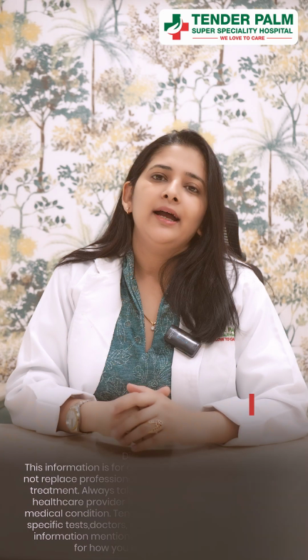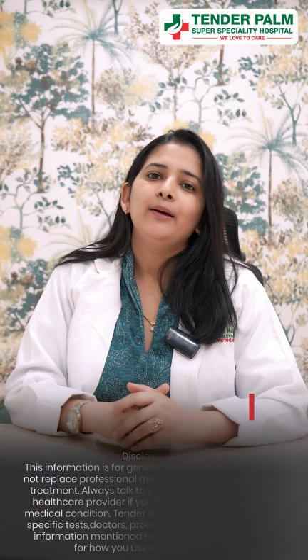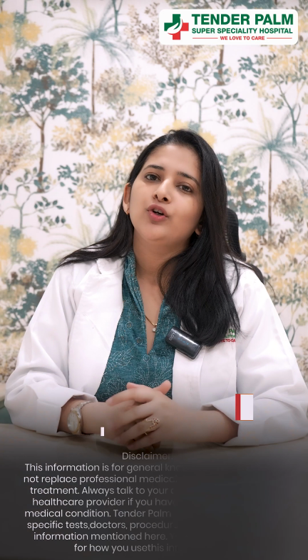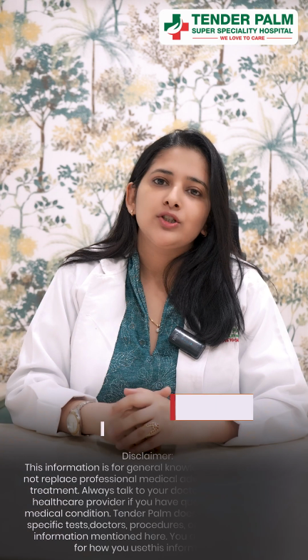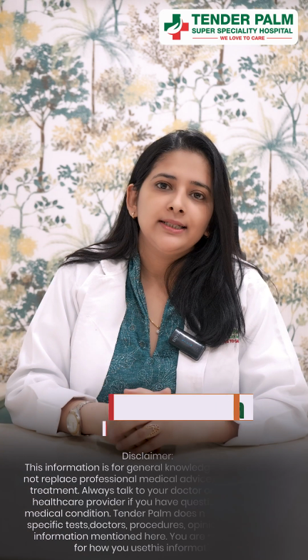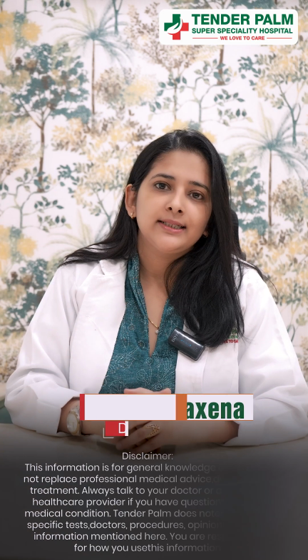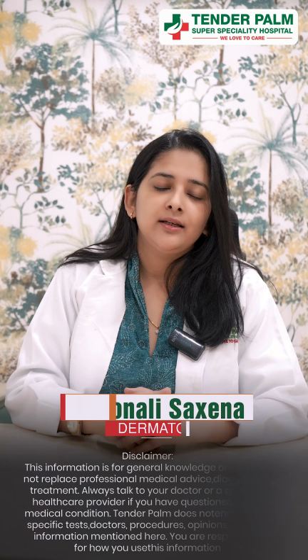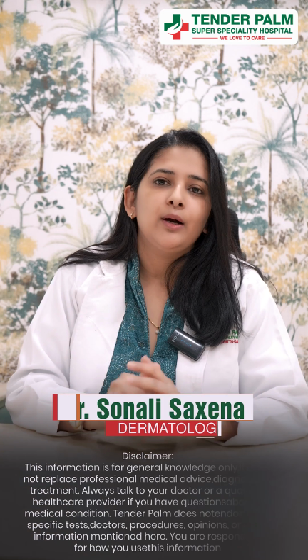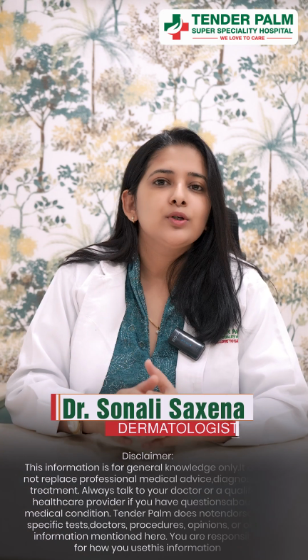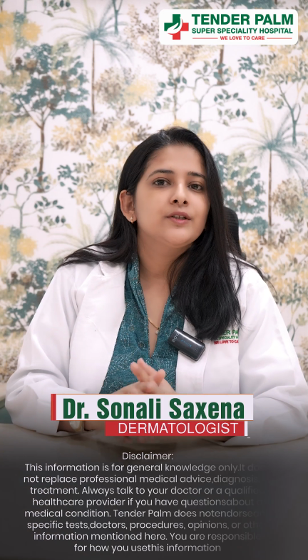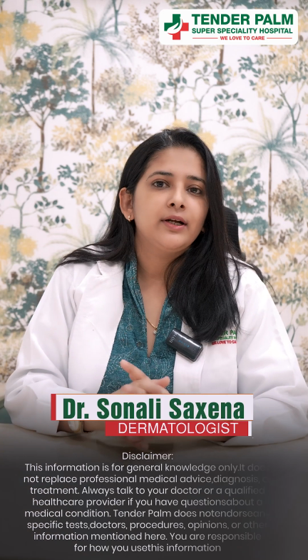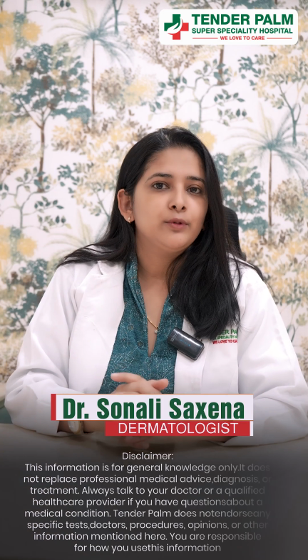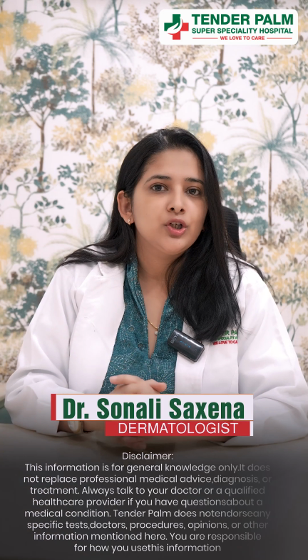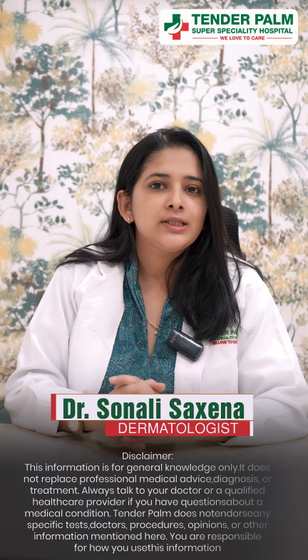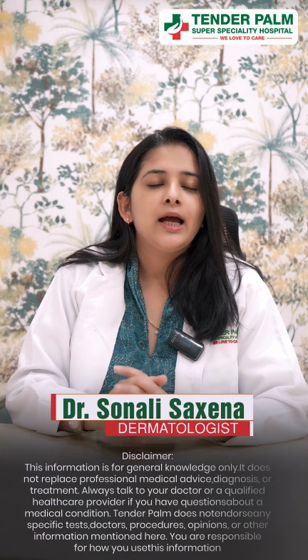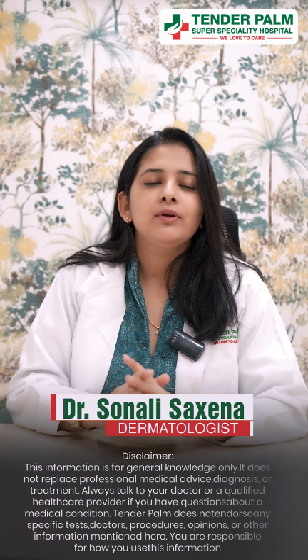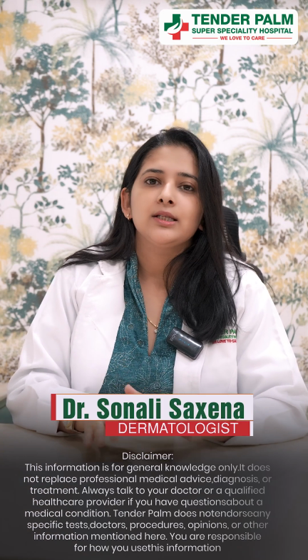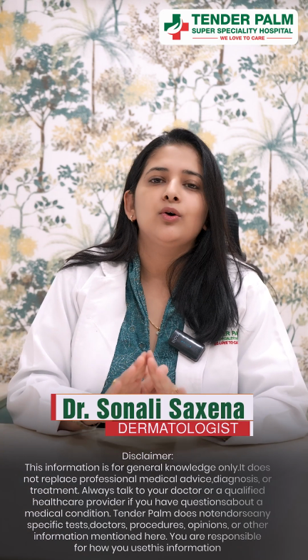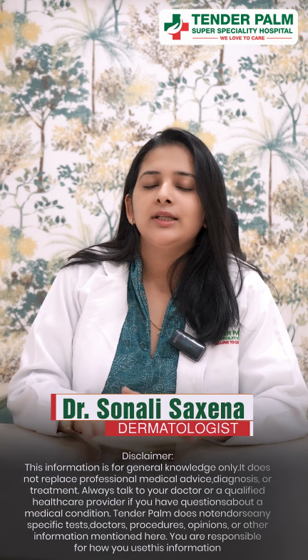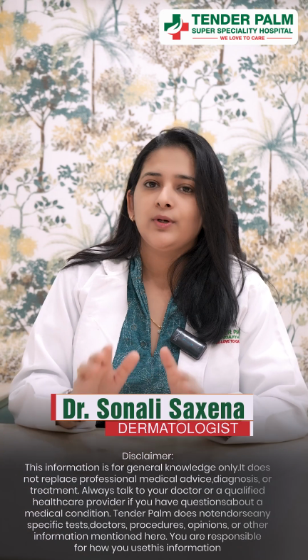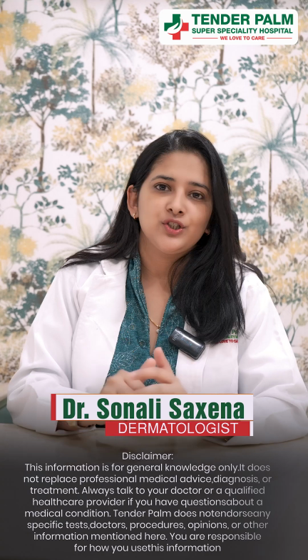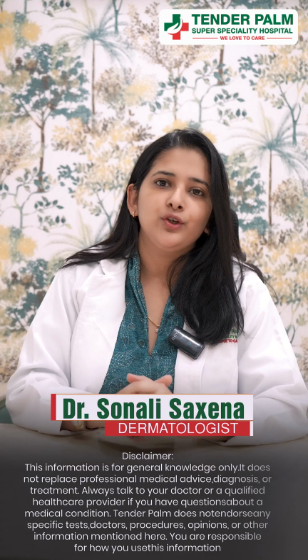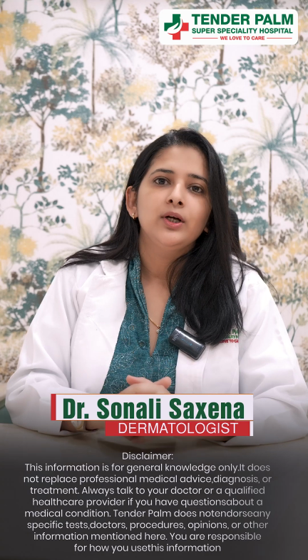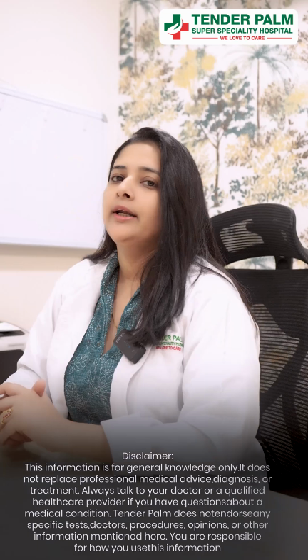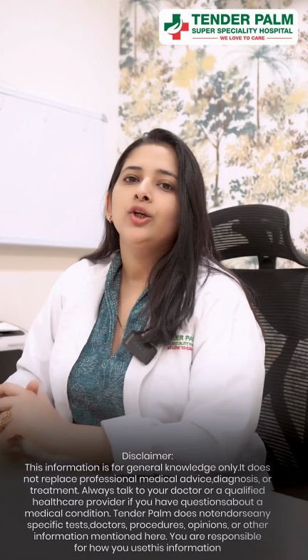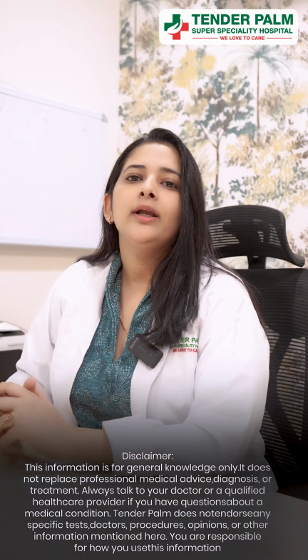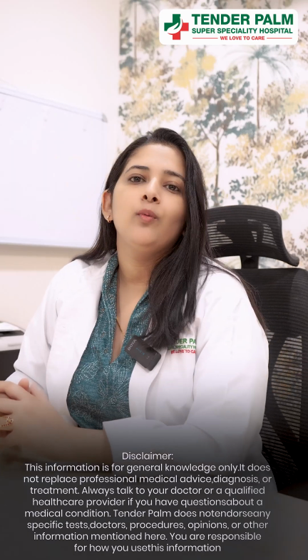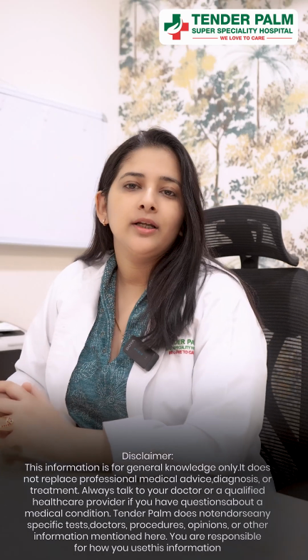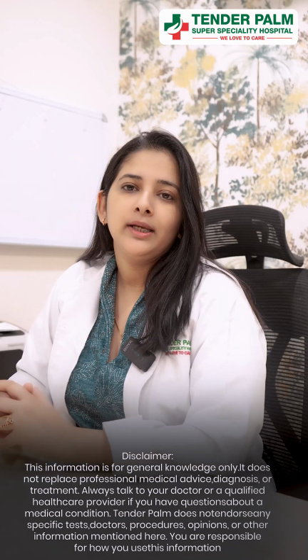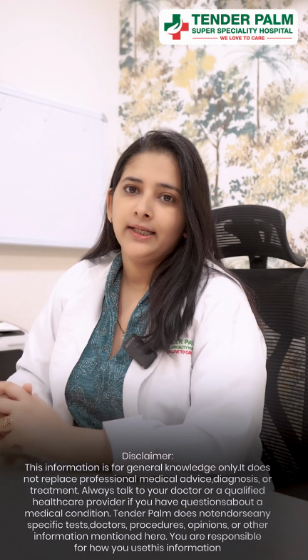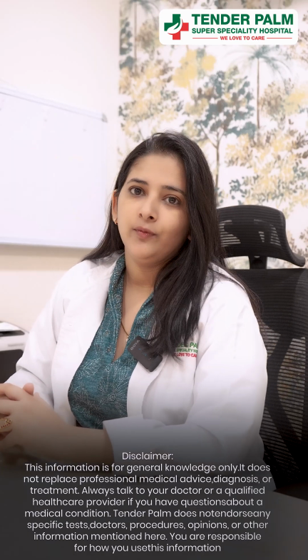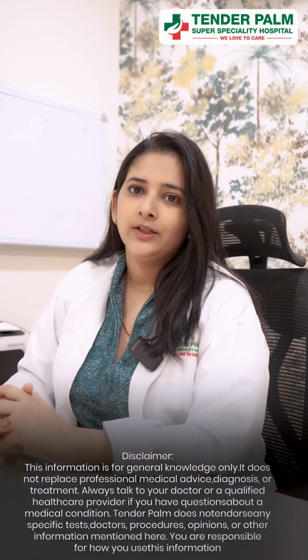Hi, I am Dr. Sonali Saxena. I am a board-certified dermatologist and I will answer all these questions for you. Retinol is a vitamin A derivative.